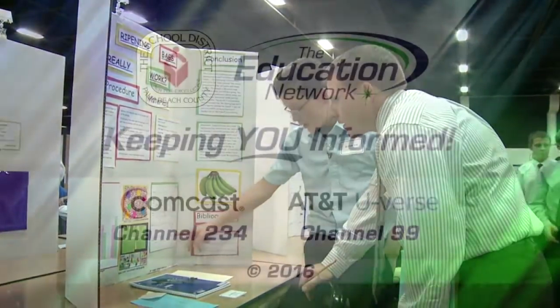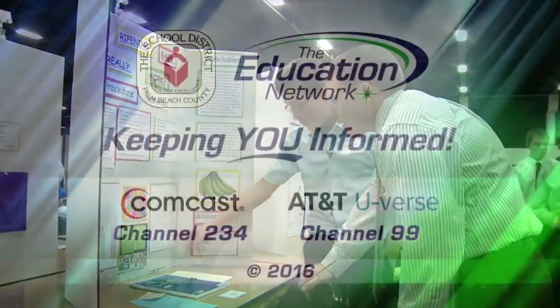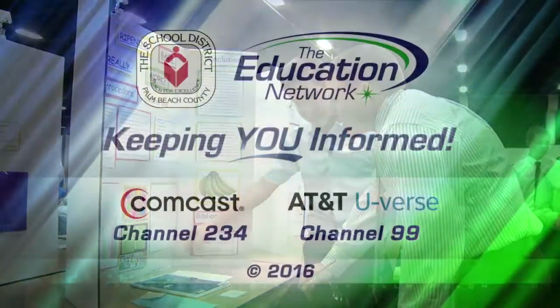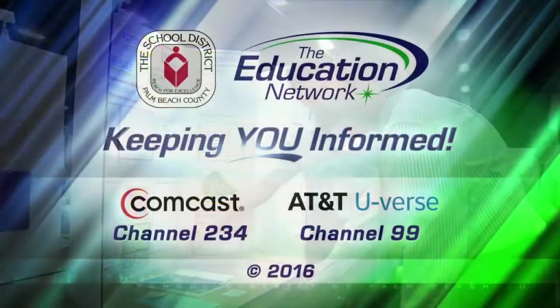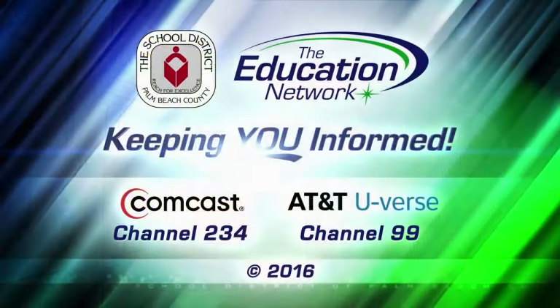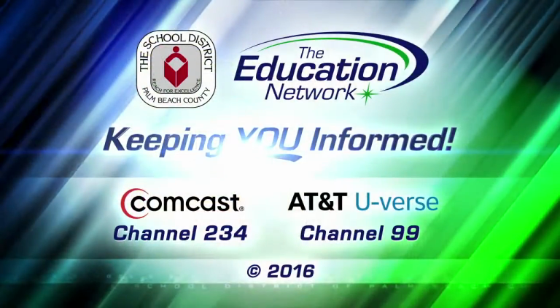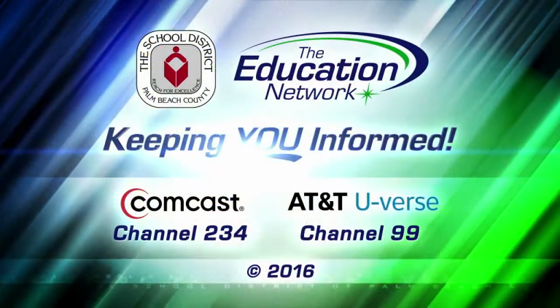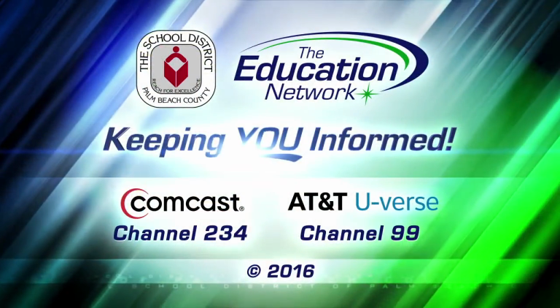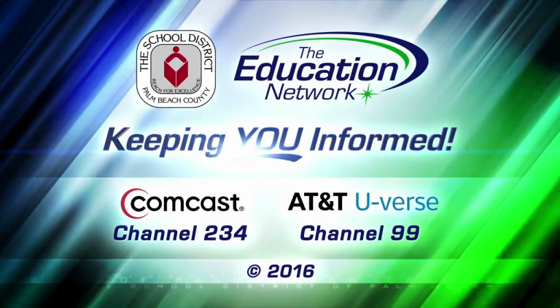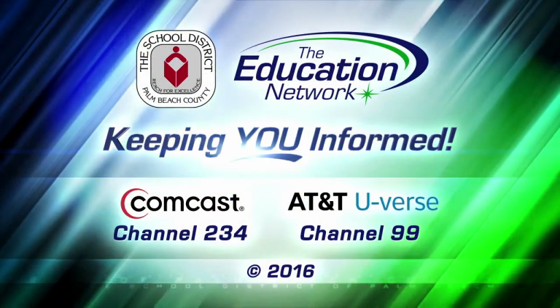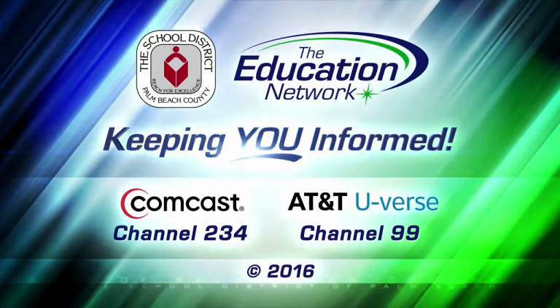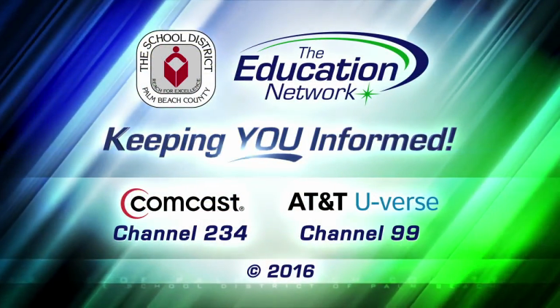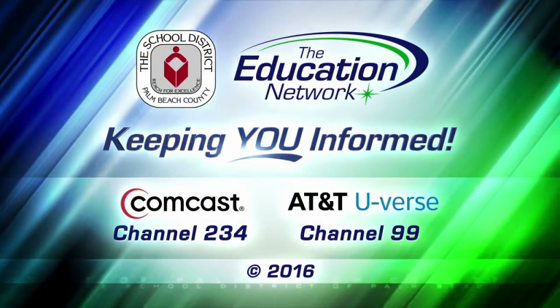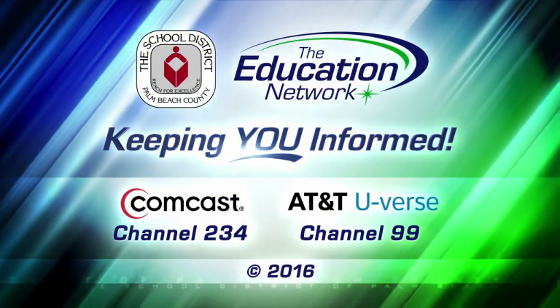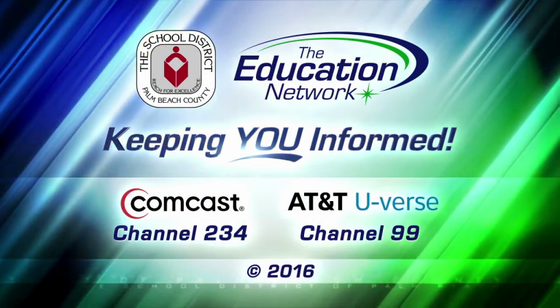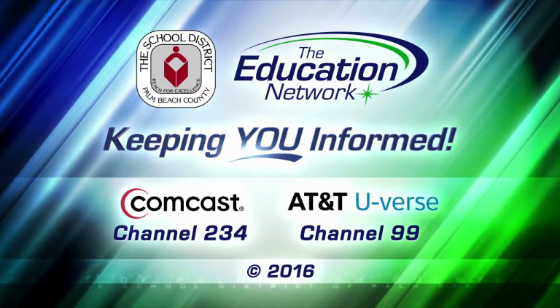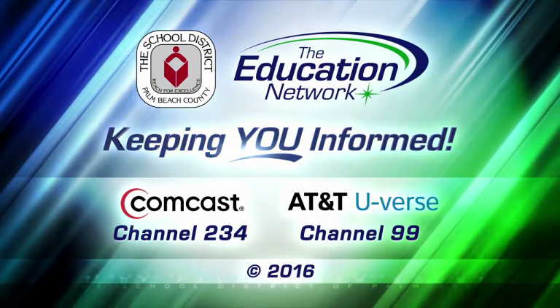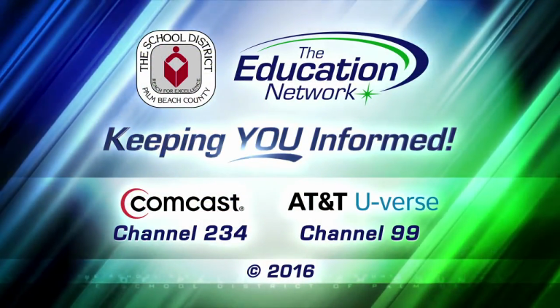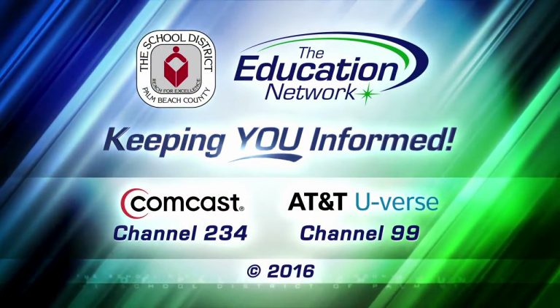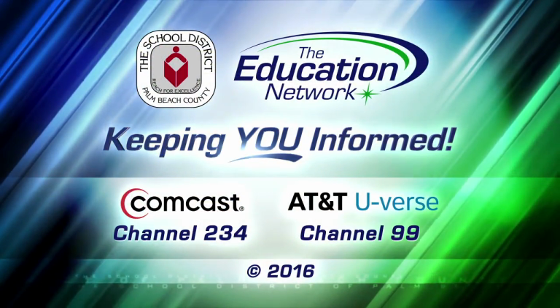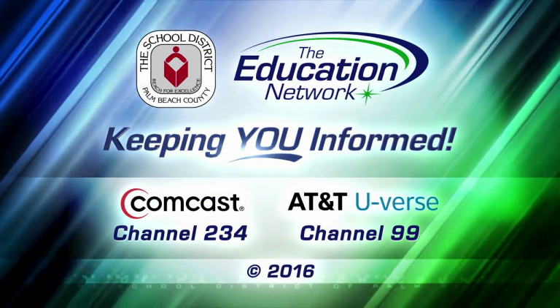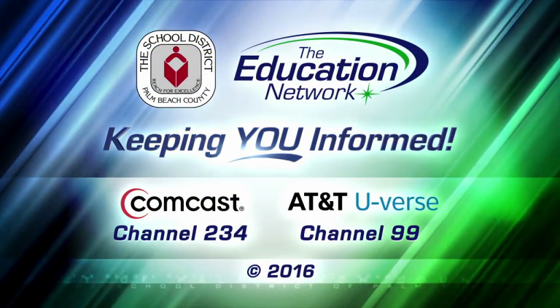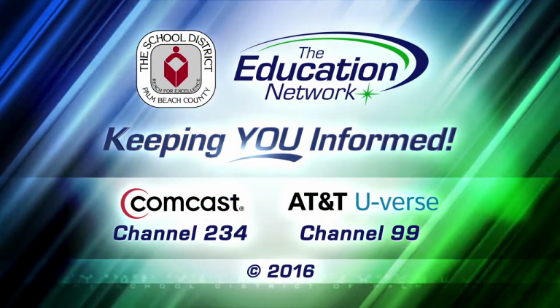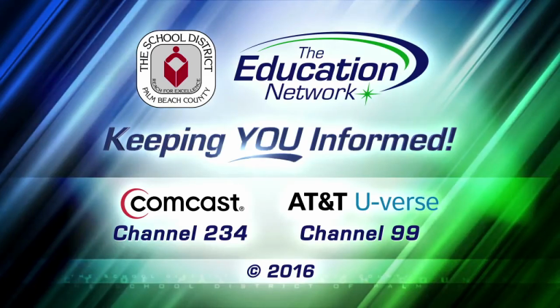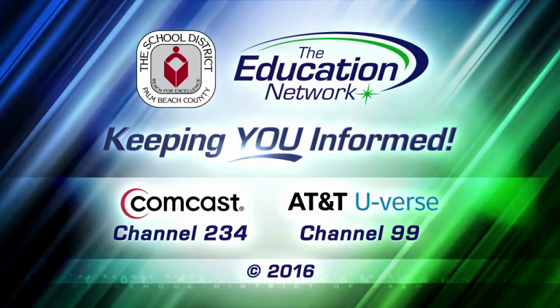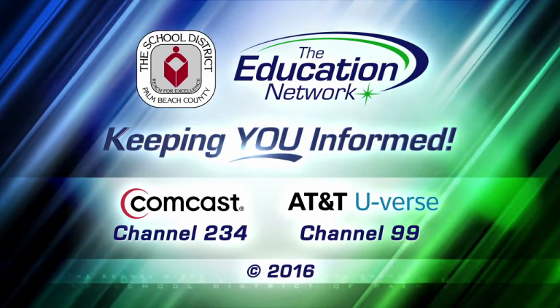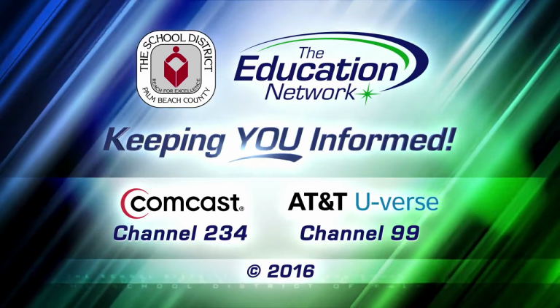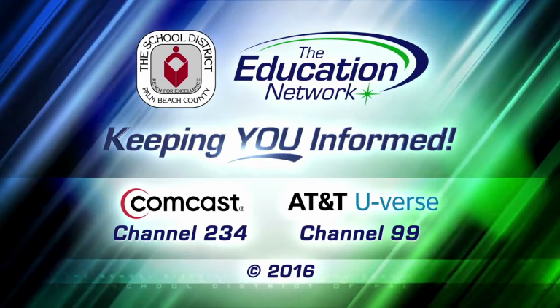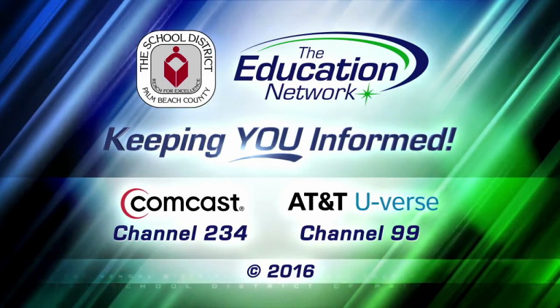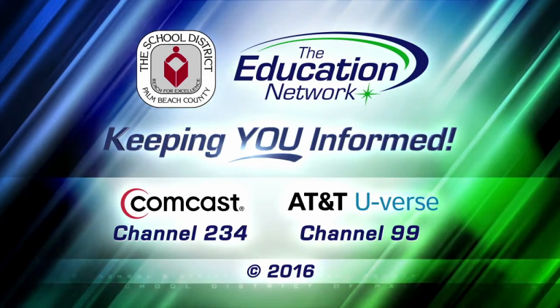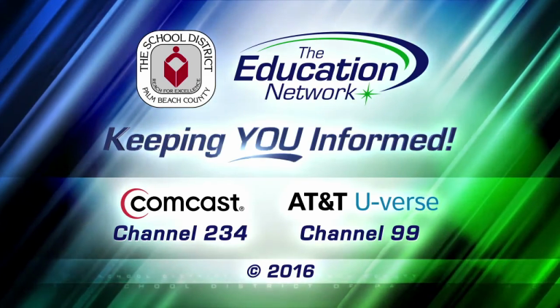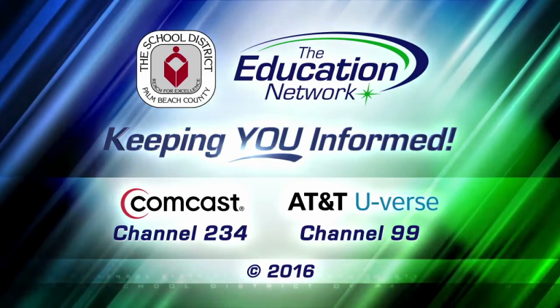I'm Rick Blackwell reporting for the Education Network, keeping you informed.